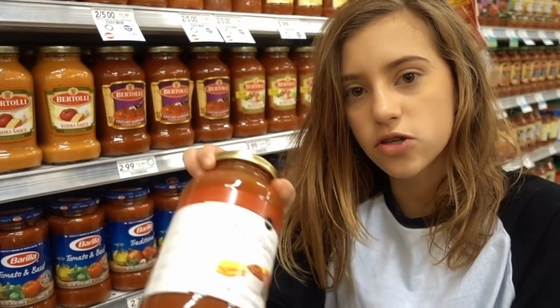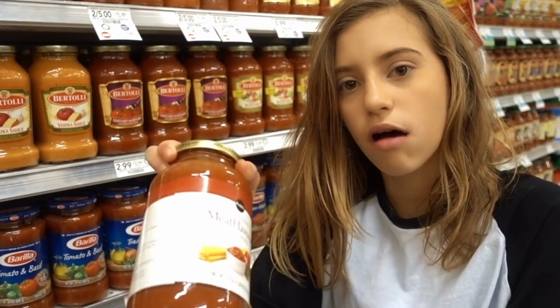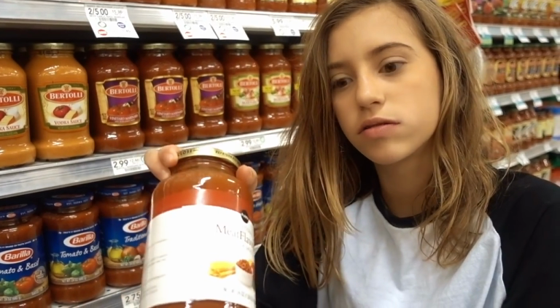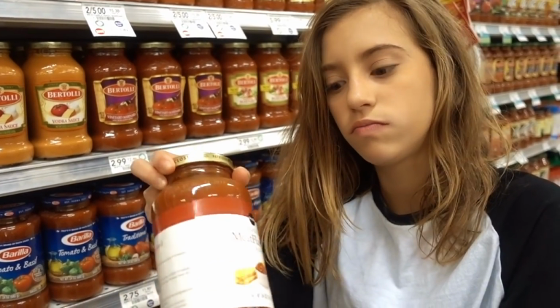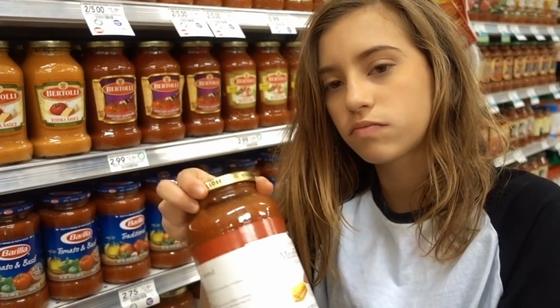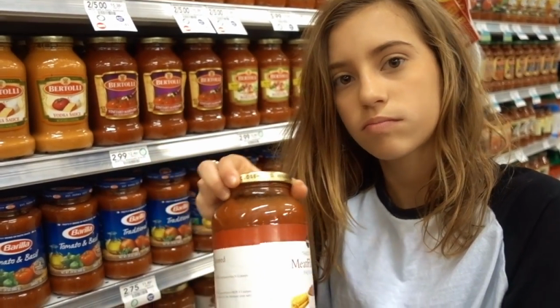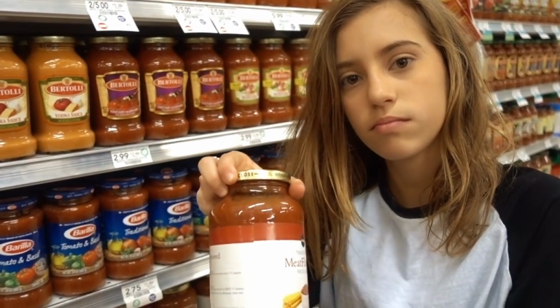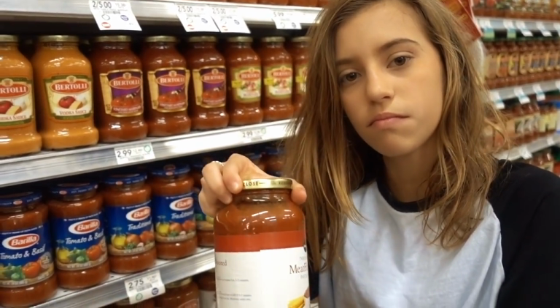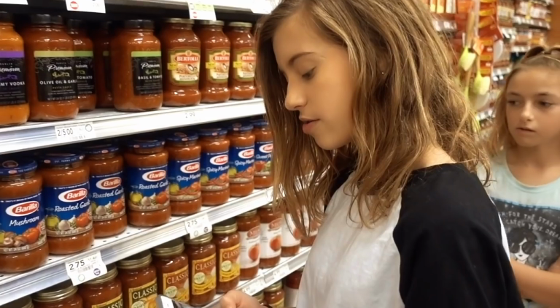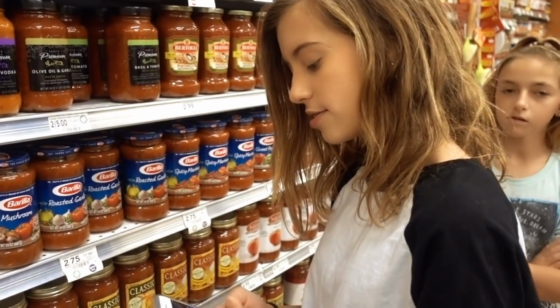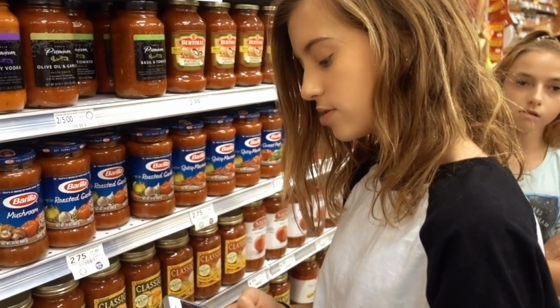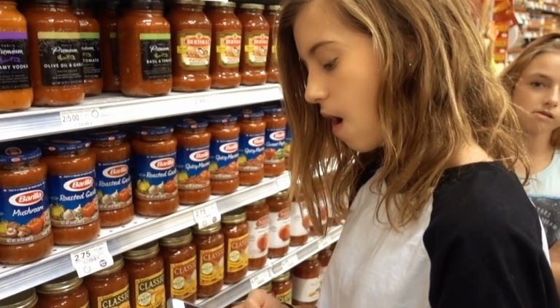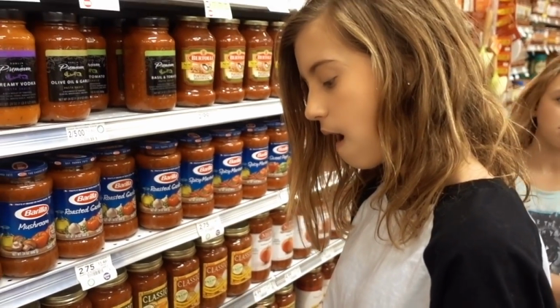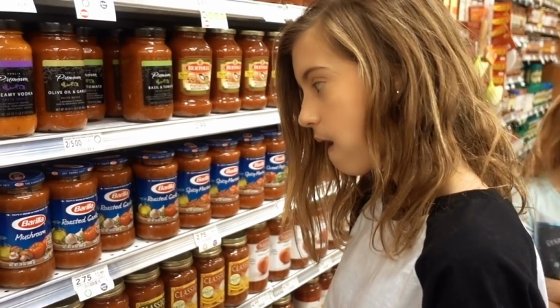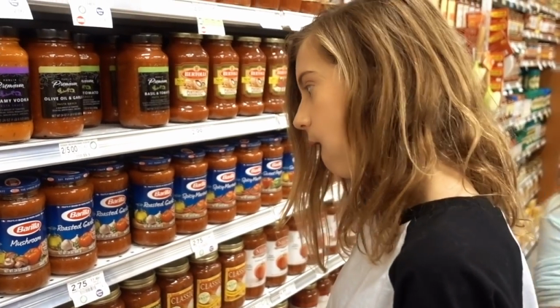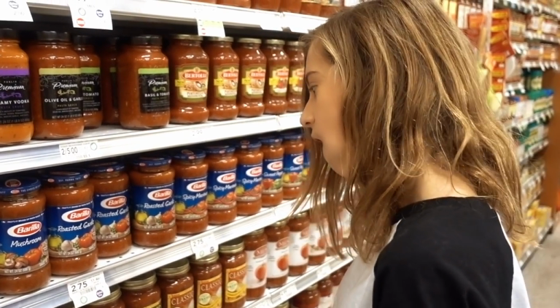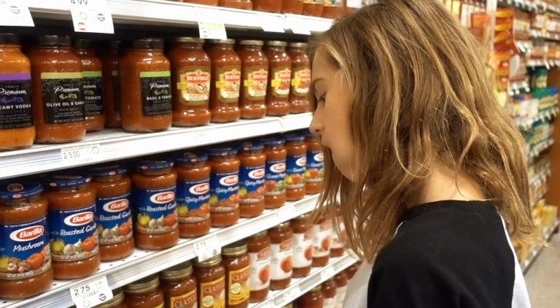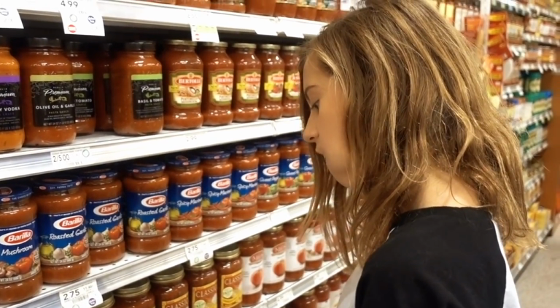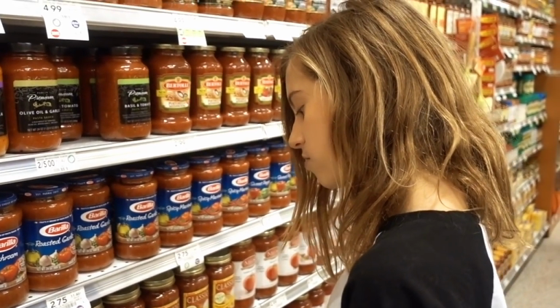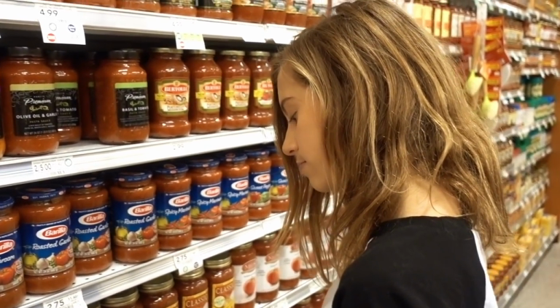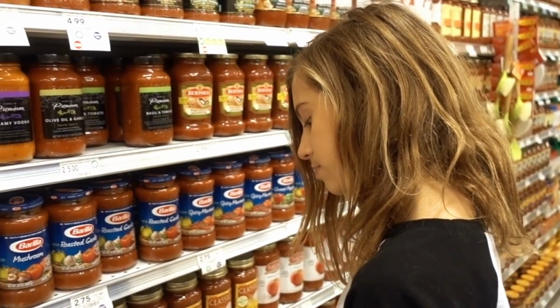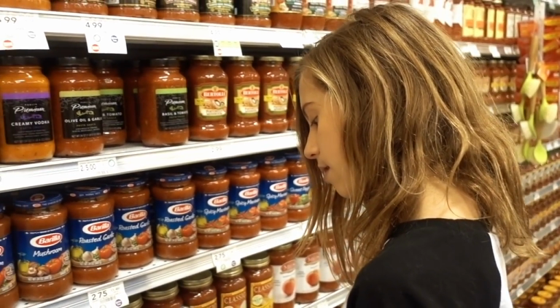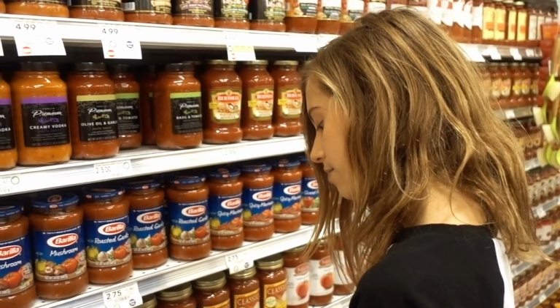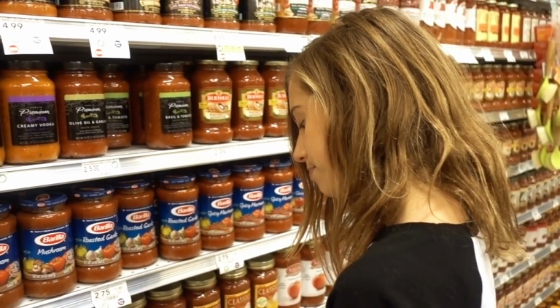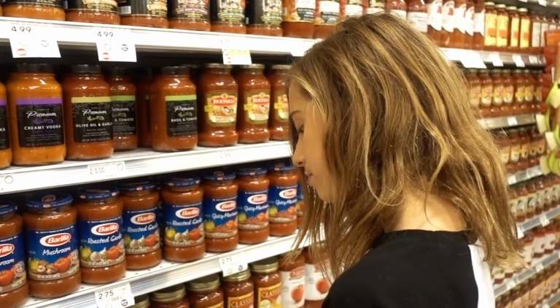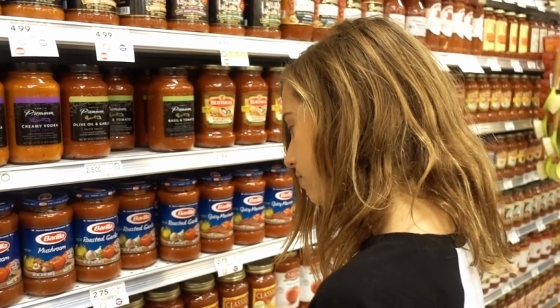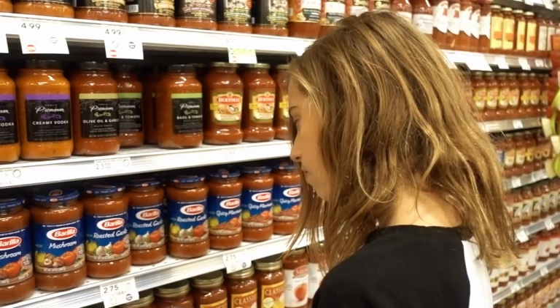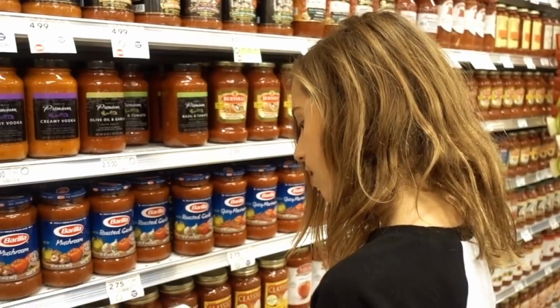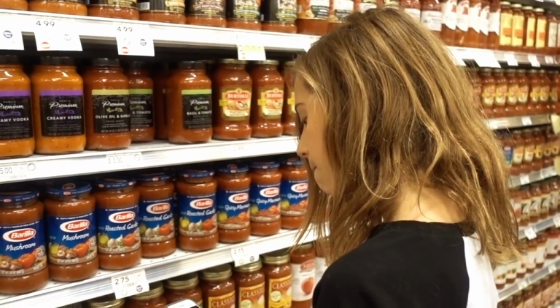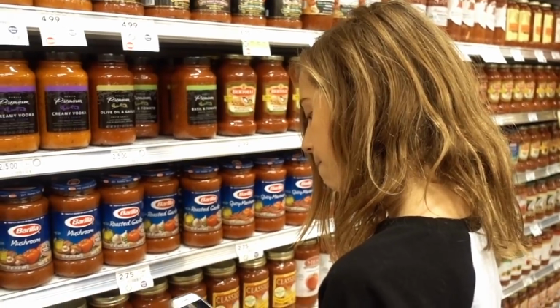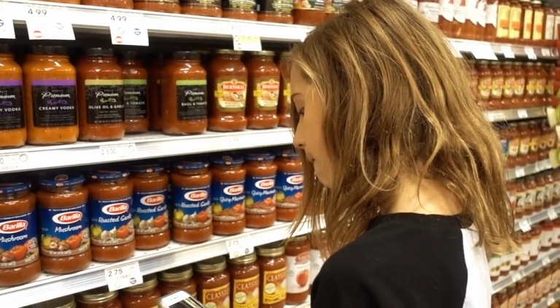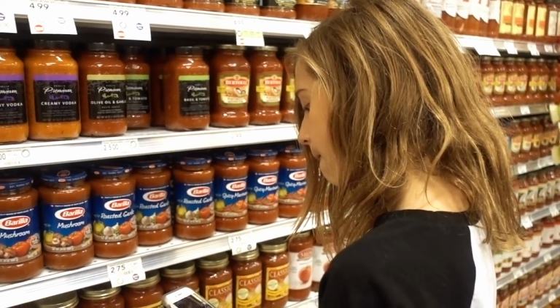Yeah, there's meat in the sauce. That is the point of the $20 meal challenge — you will be cooking.